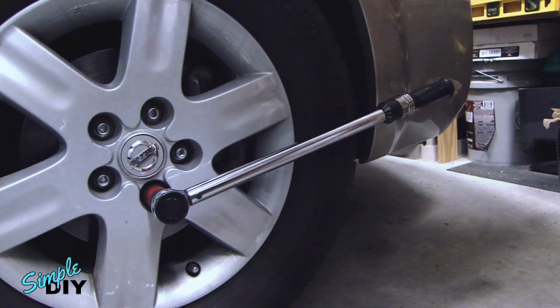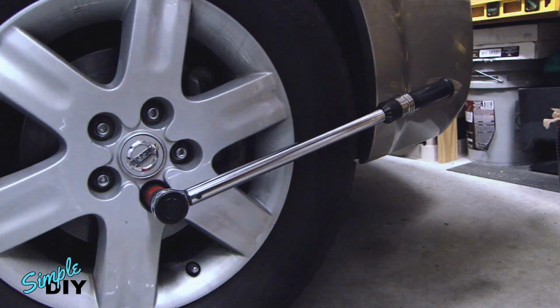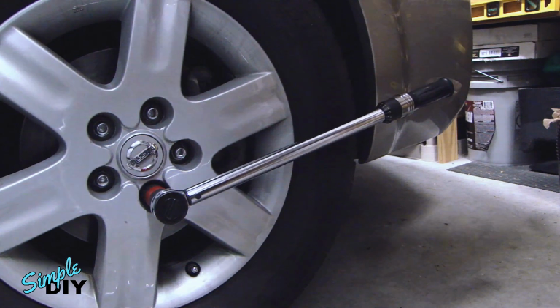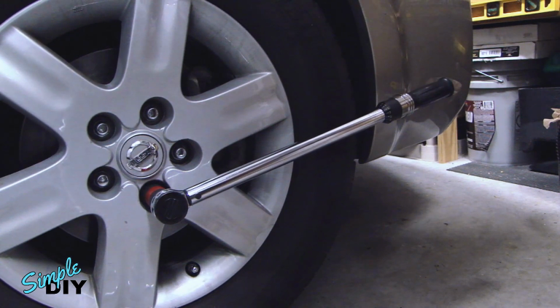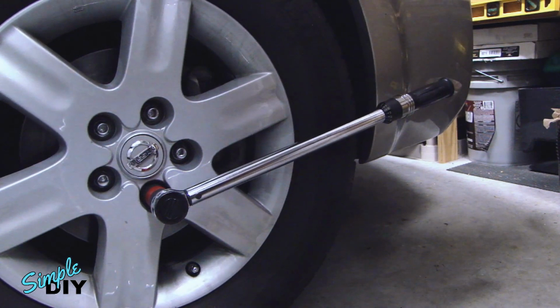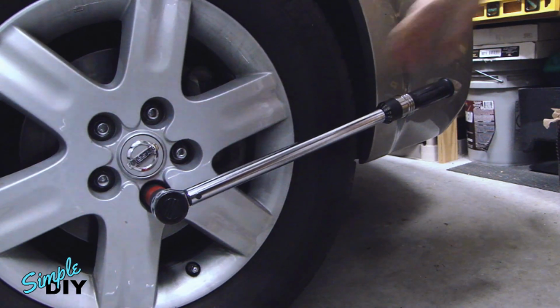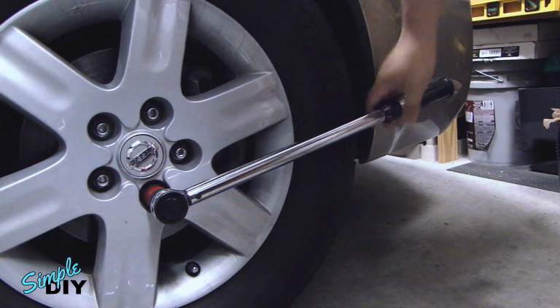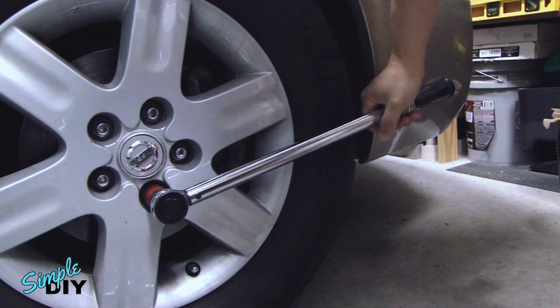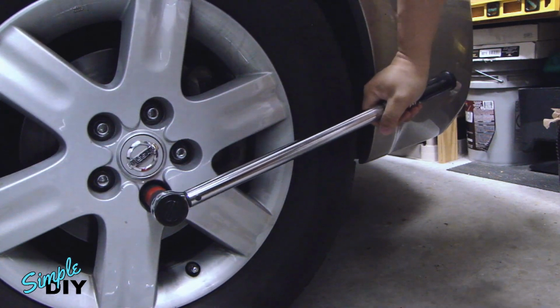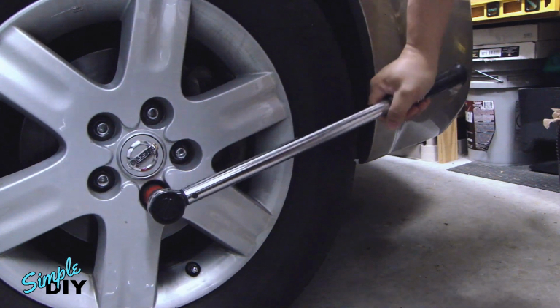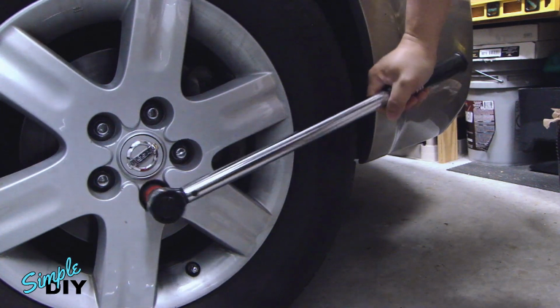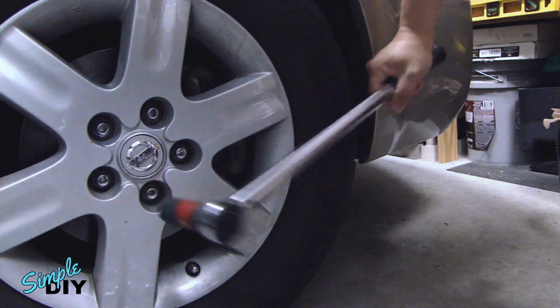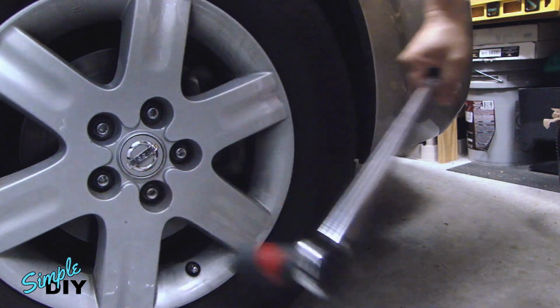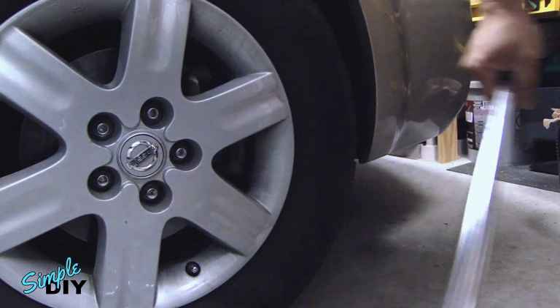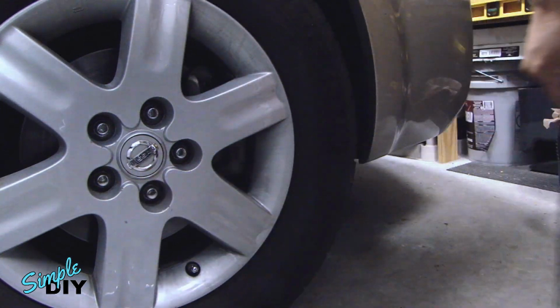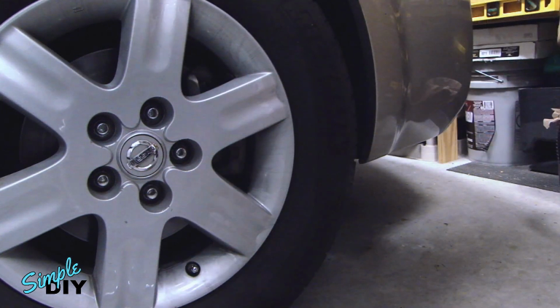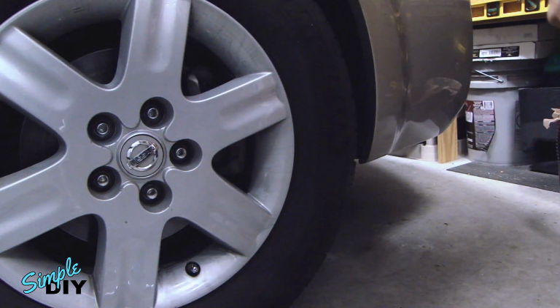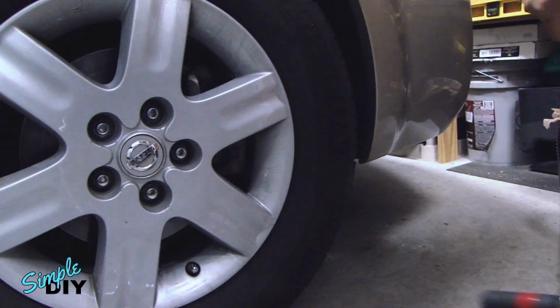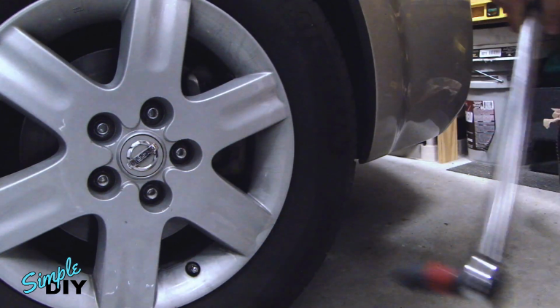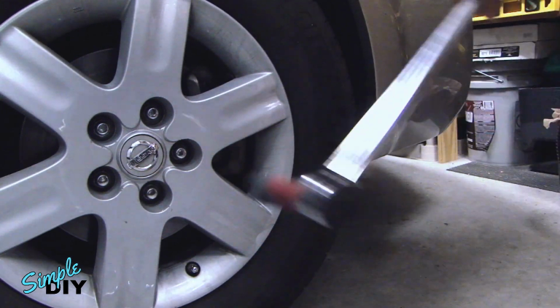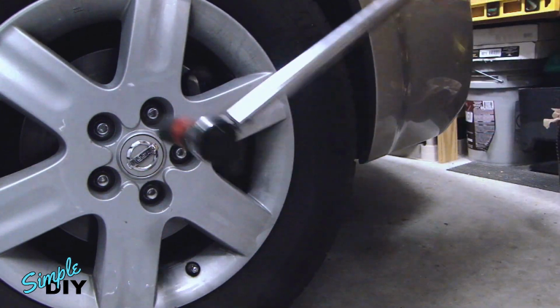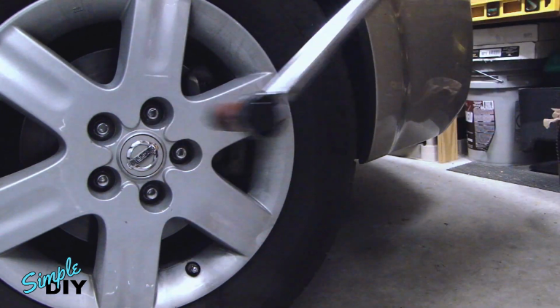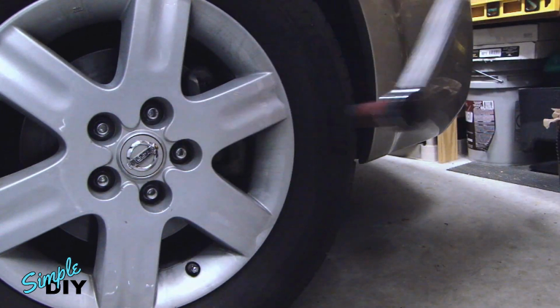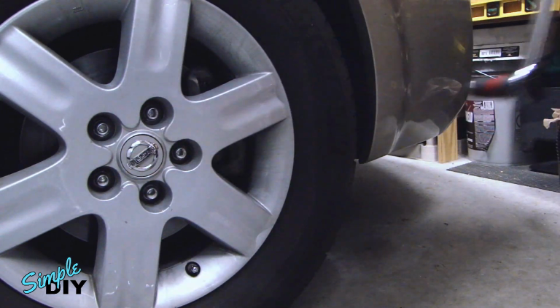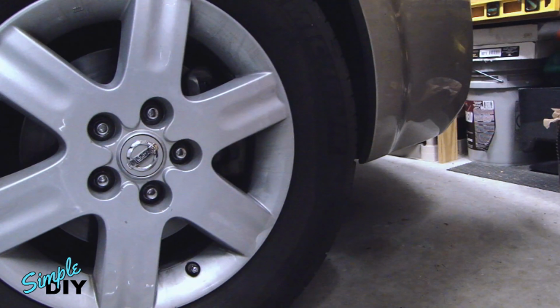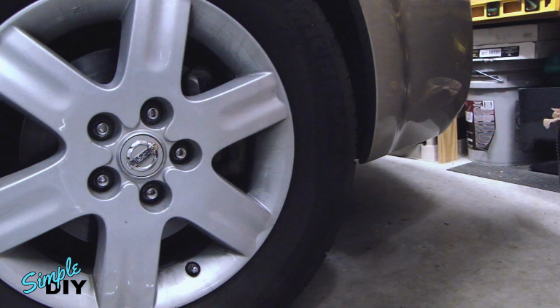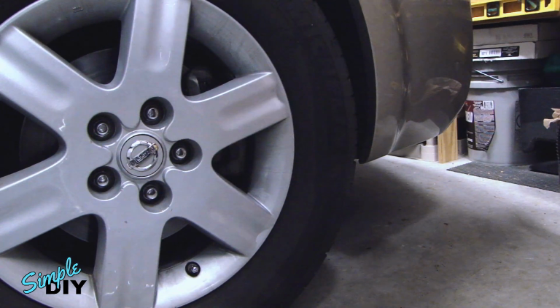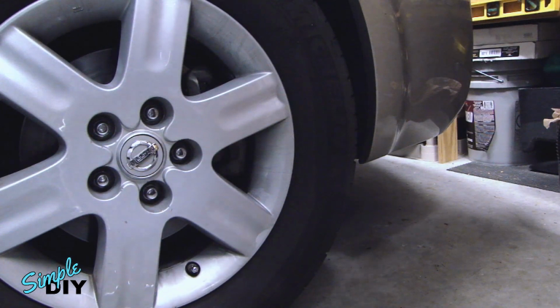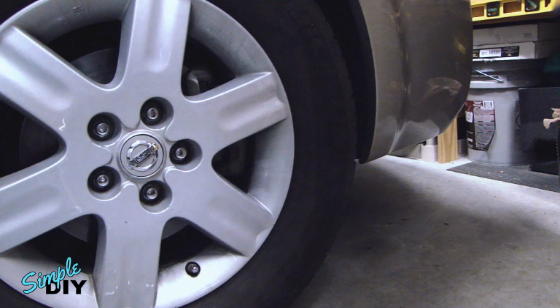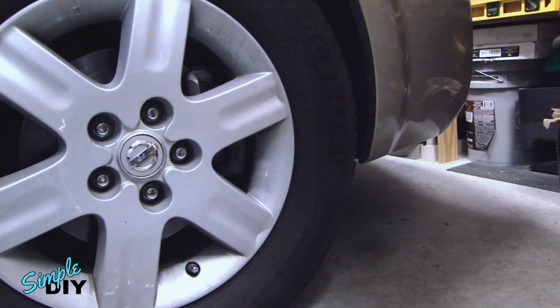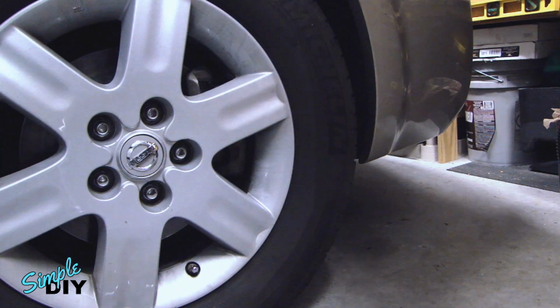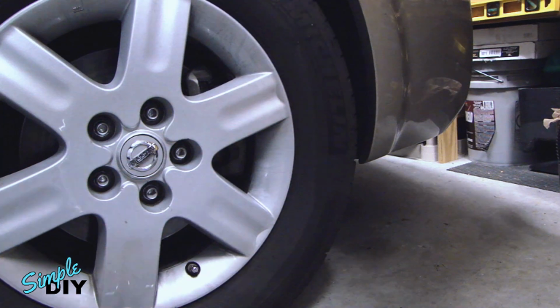And that's it. All the bolts are now 90 foot-pounds. This is how you use a torque wrench.